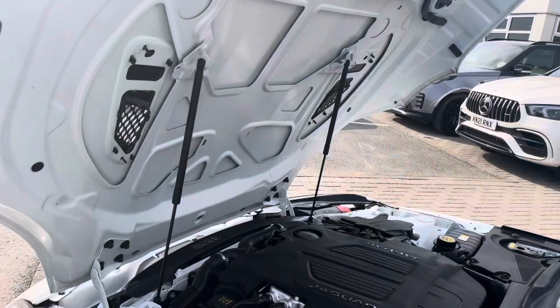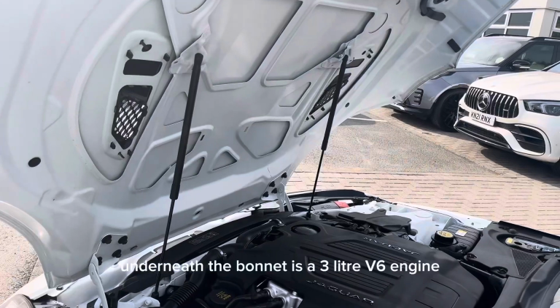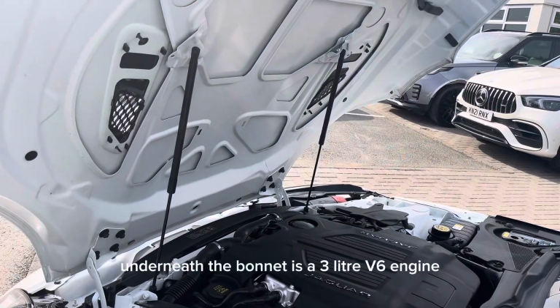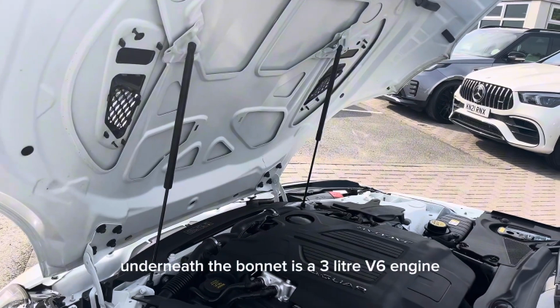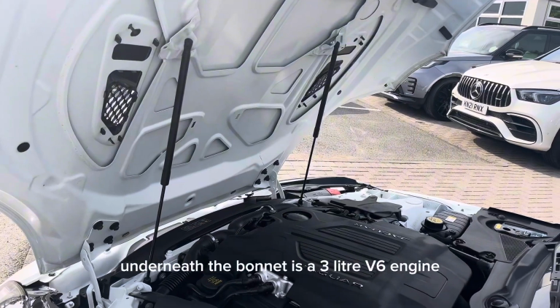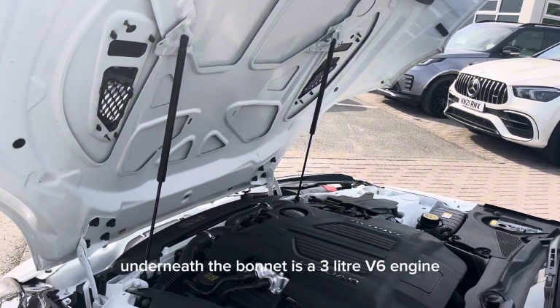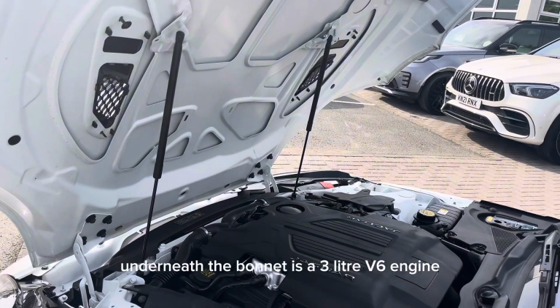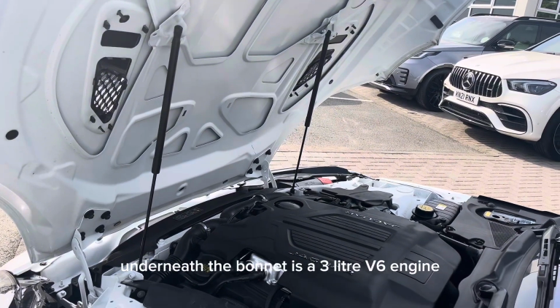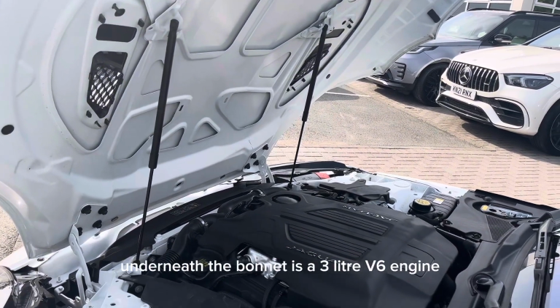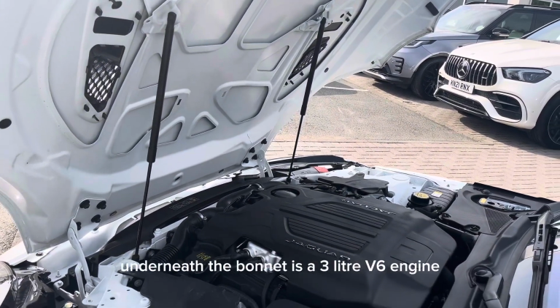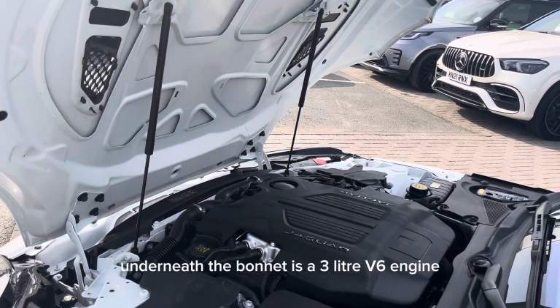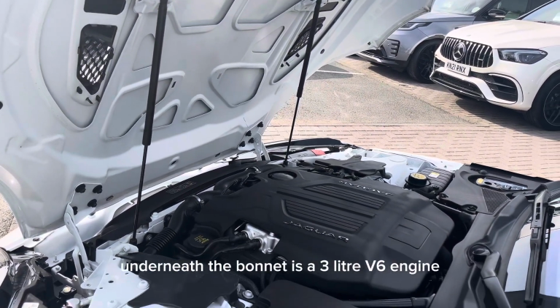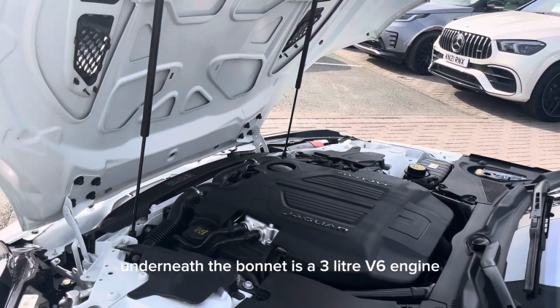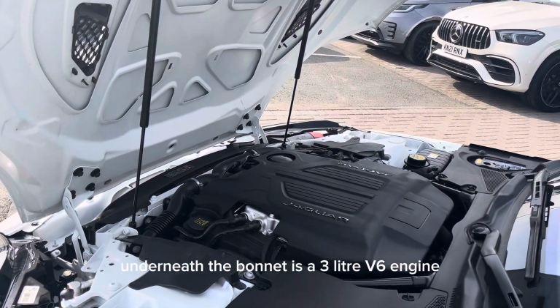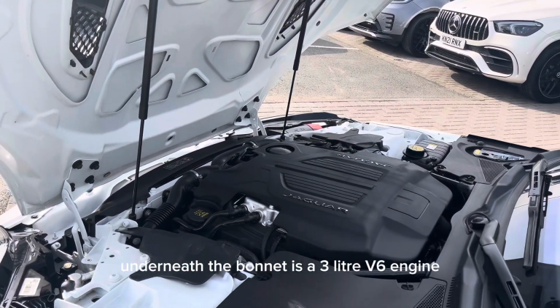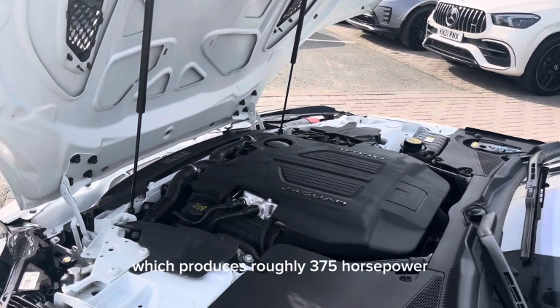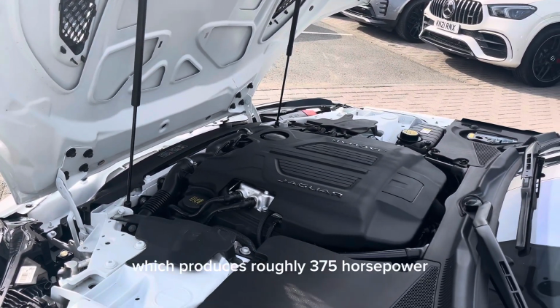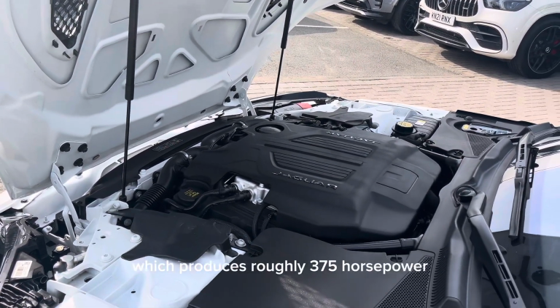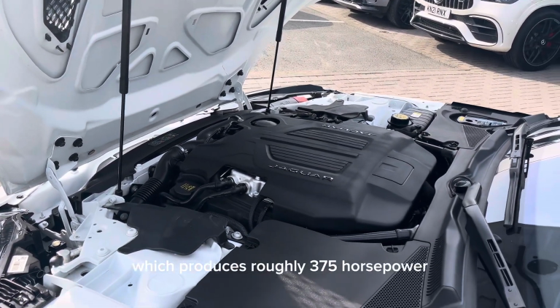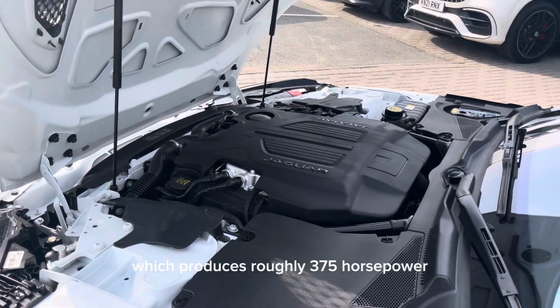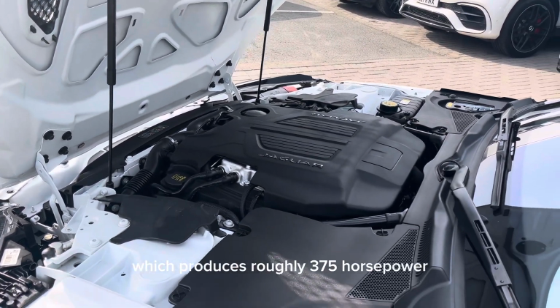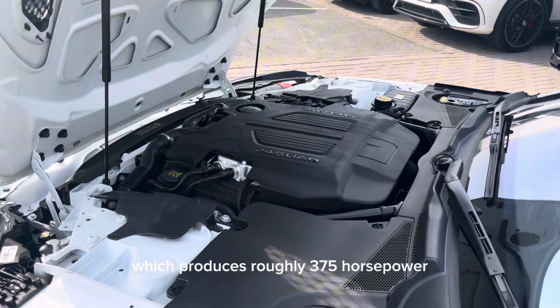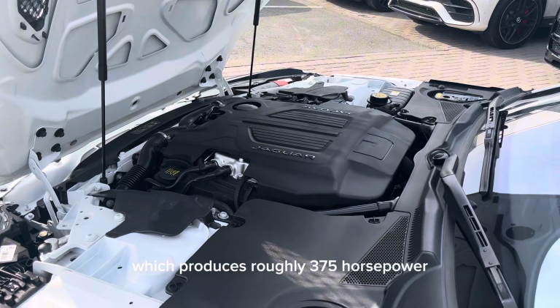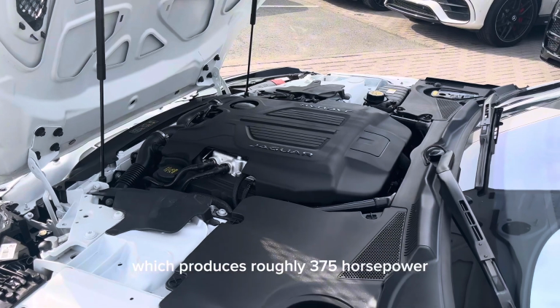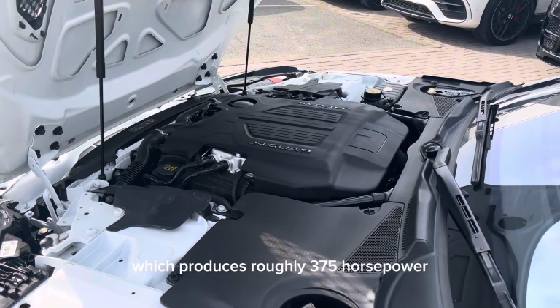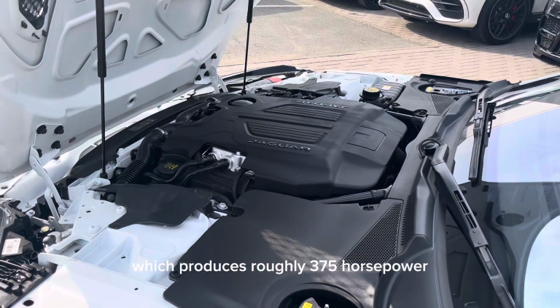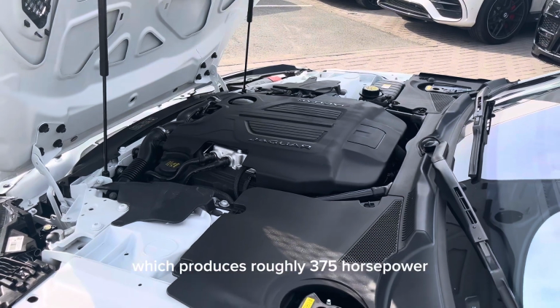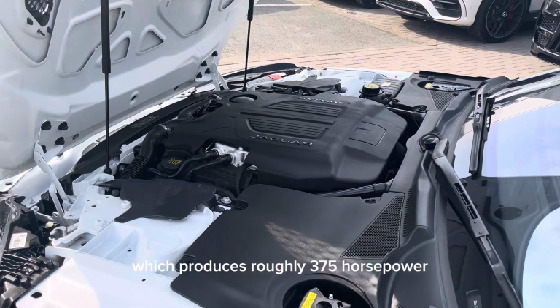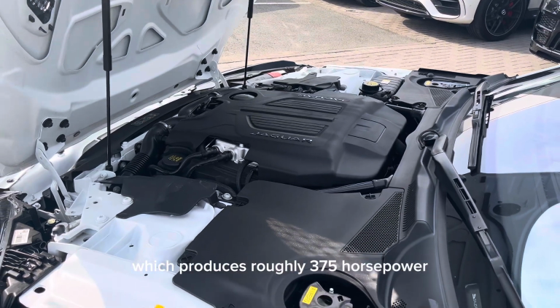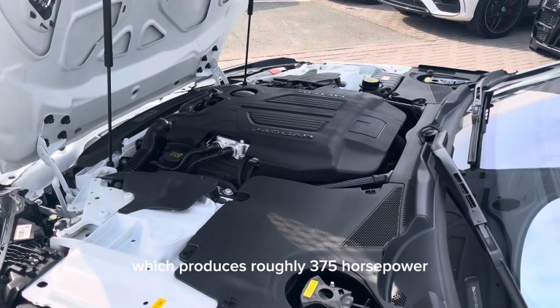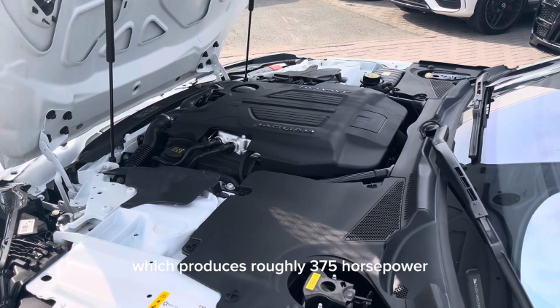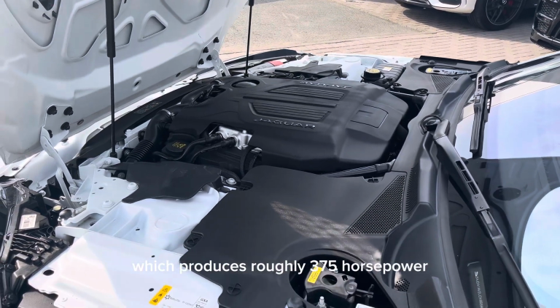Underneath the bonnet is a 3-litre V6 engine which produces roughly 375 horsepower.